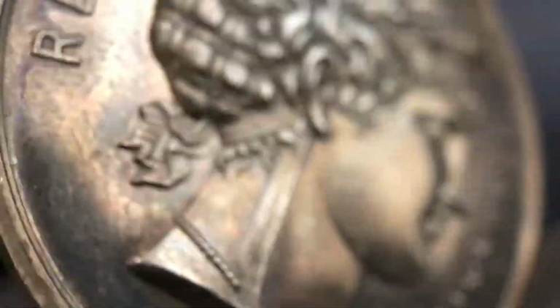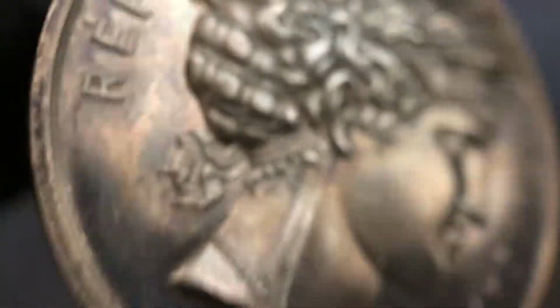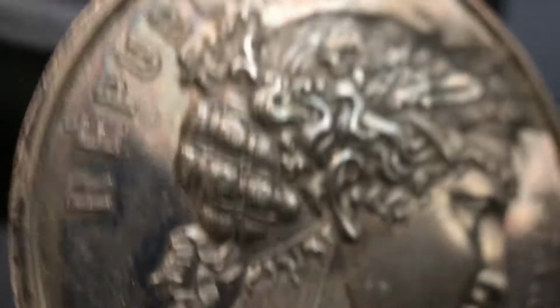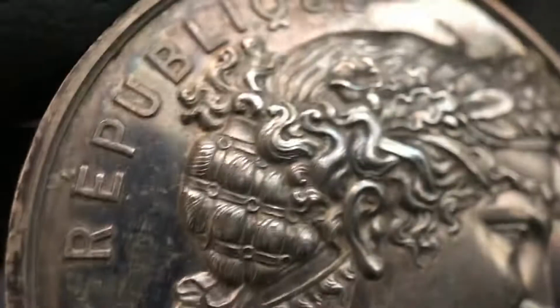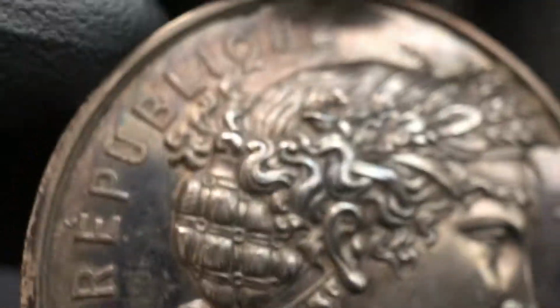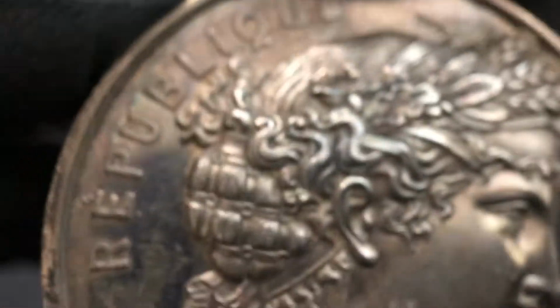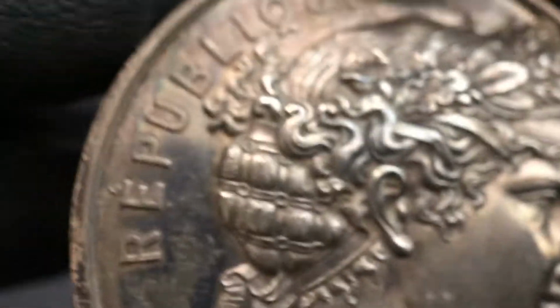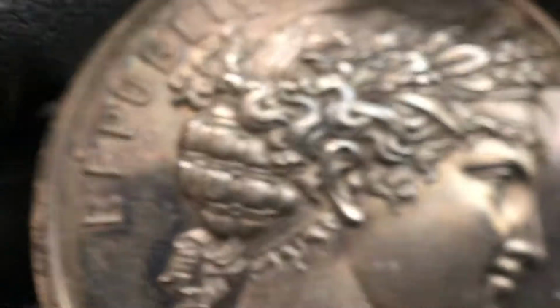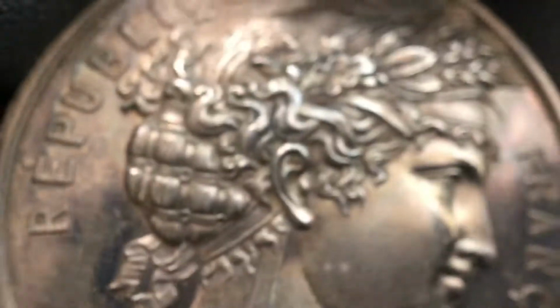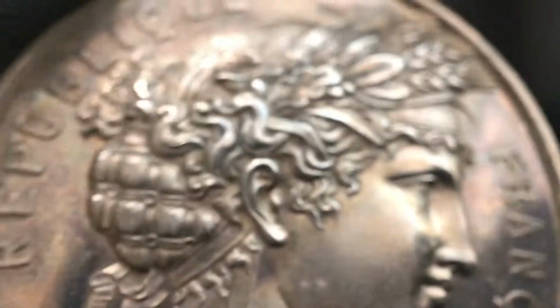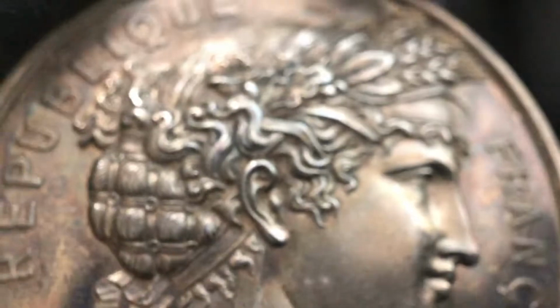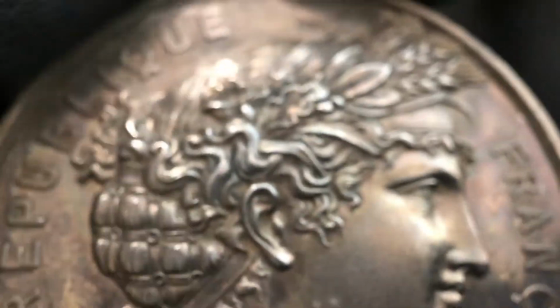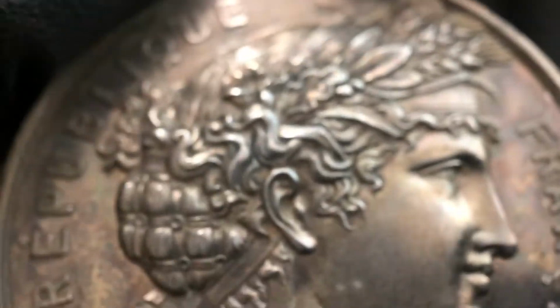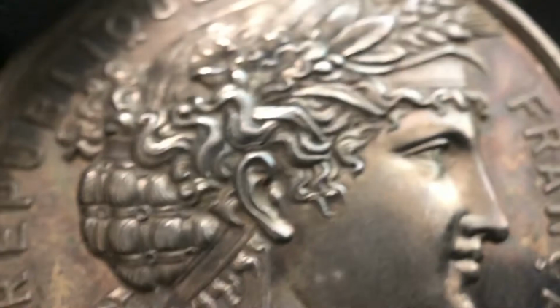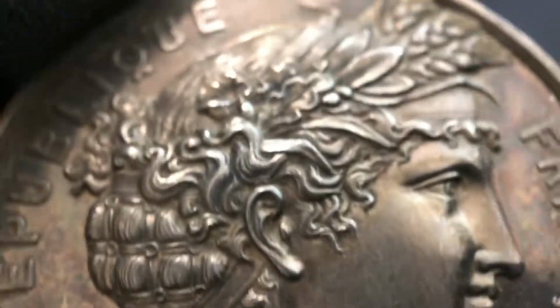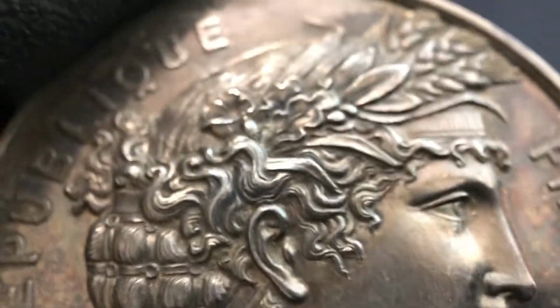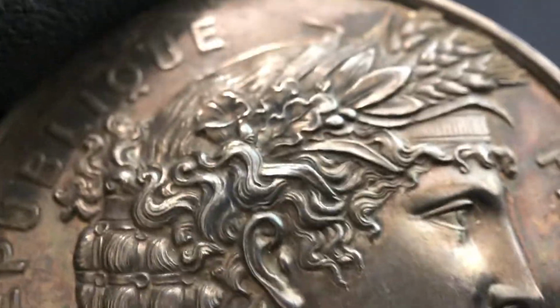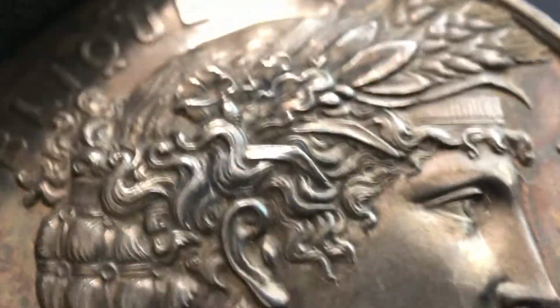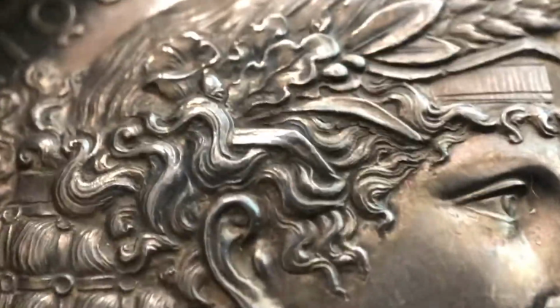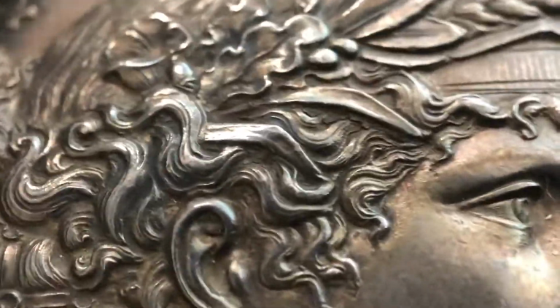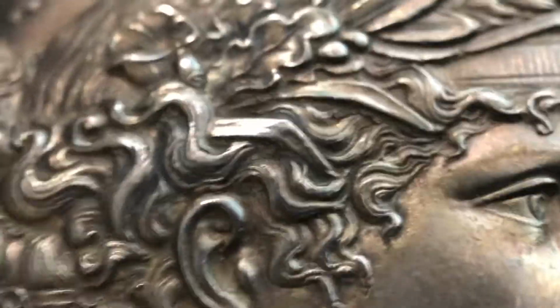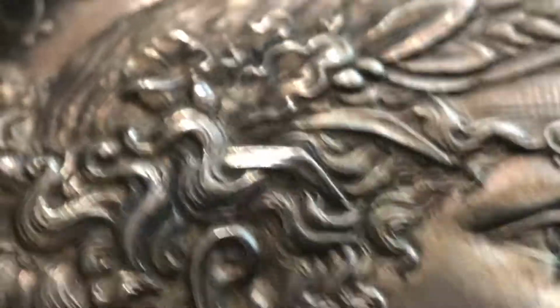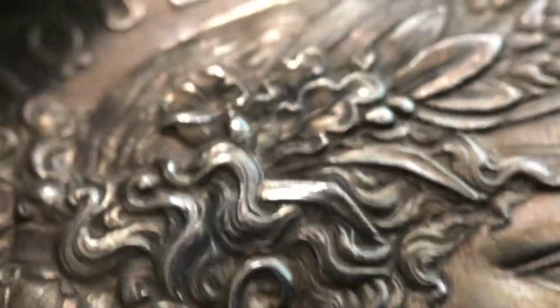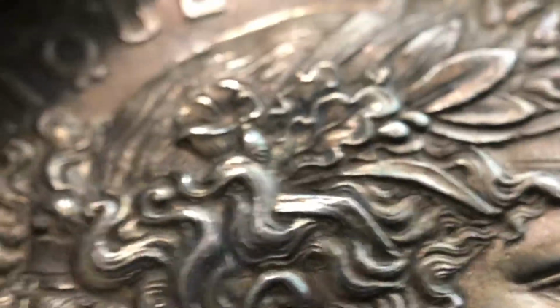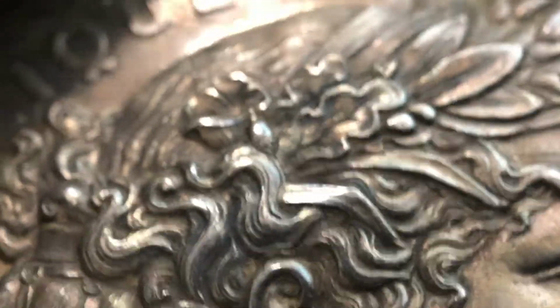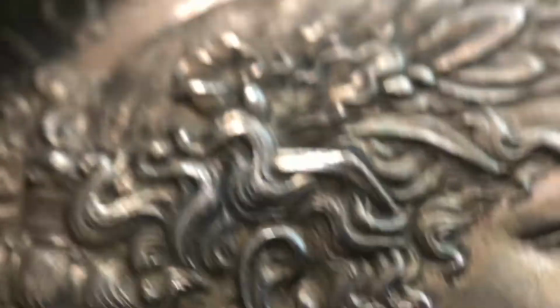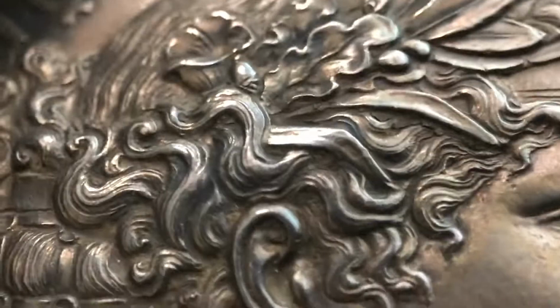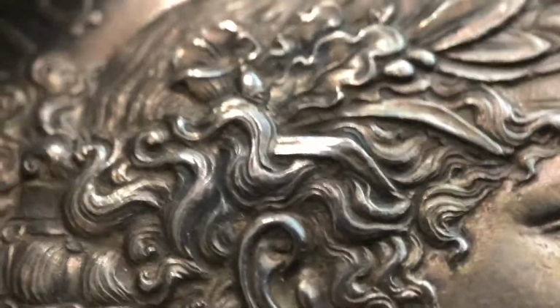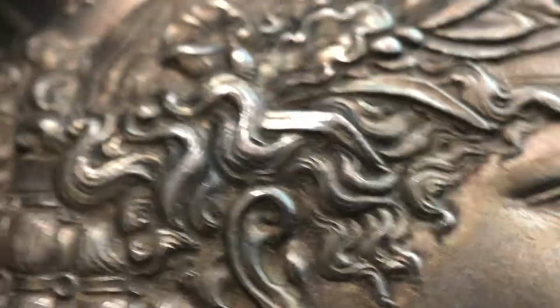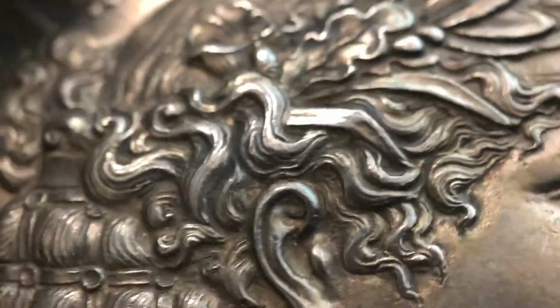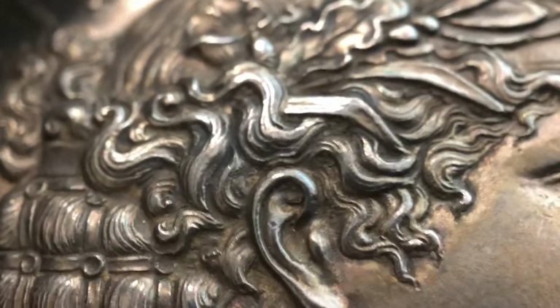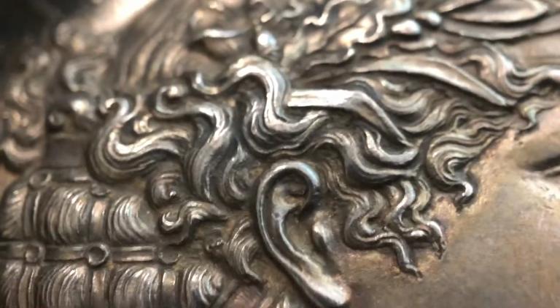And no matter how close you get, it's just absolutely flawless and beautiful.